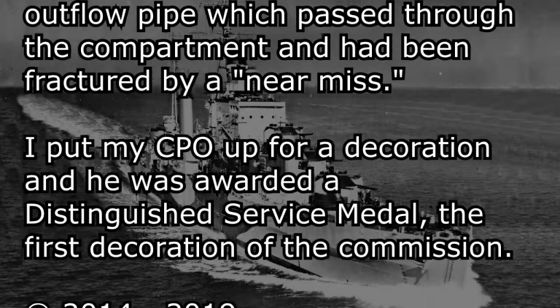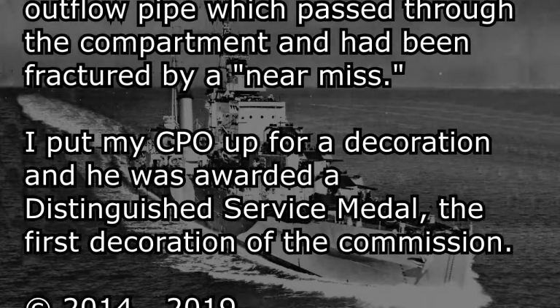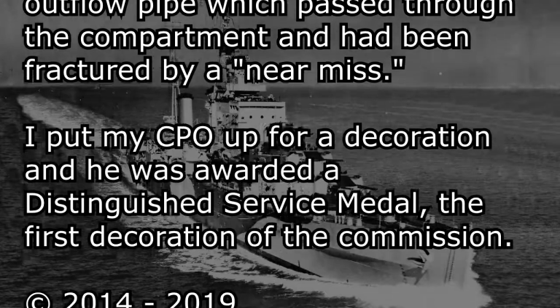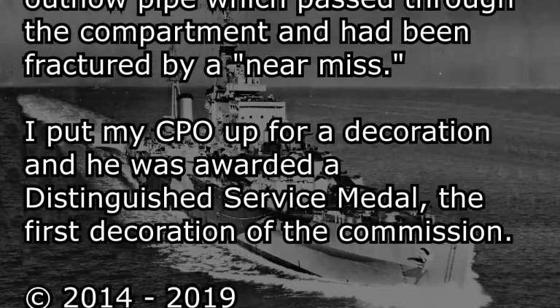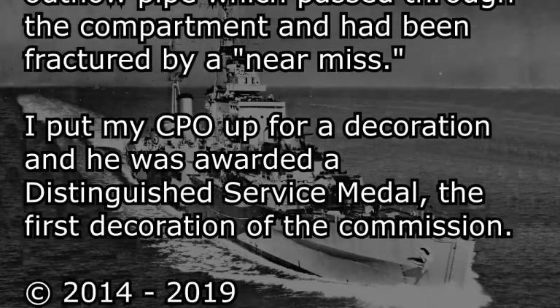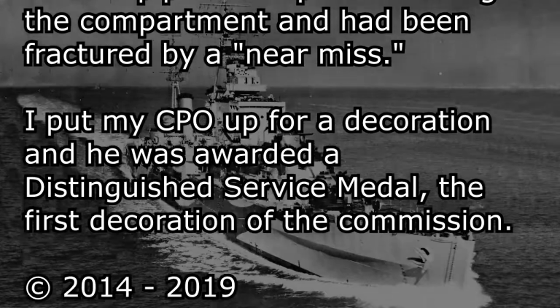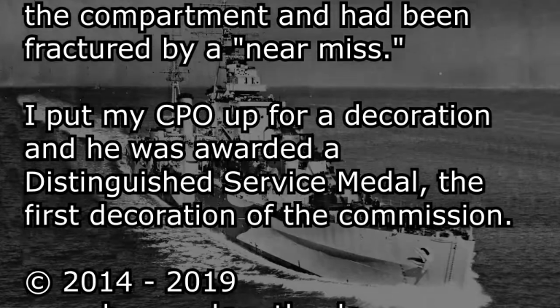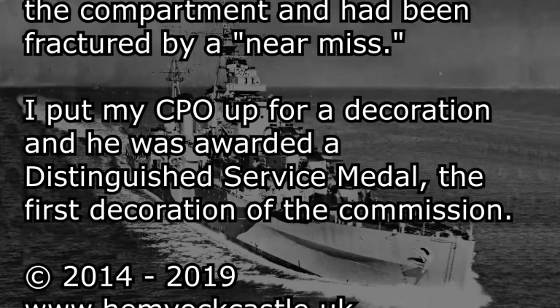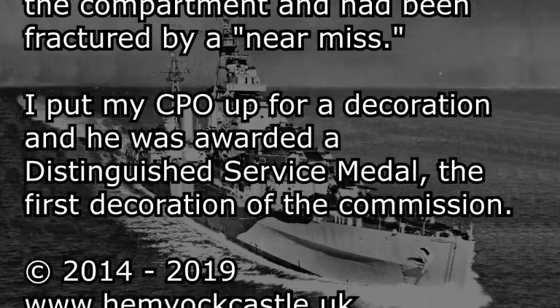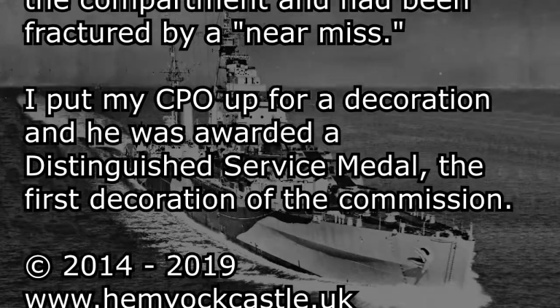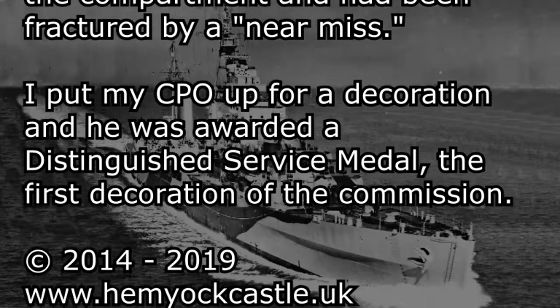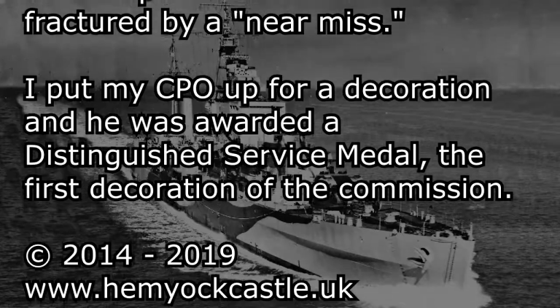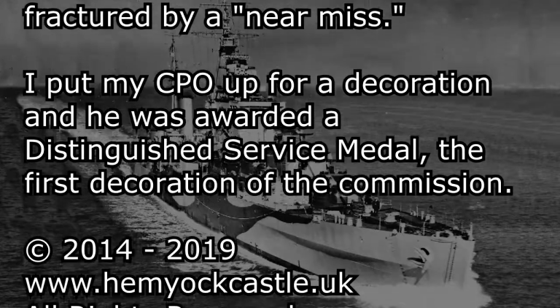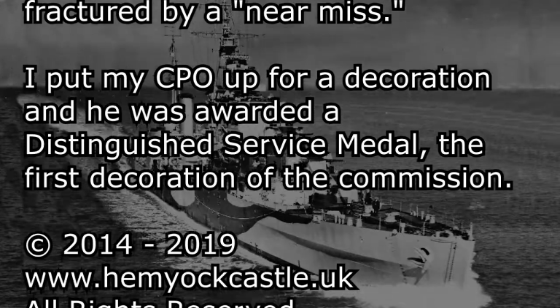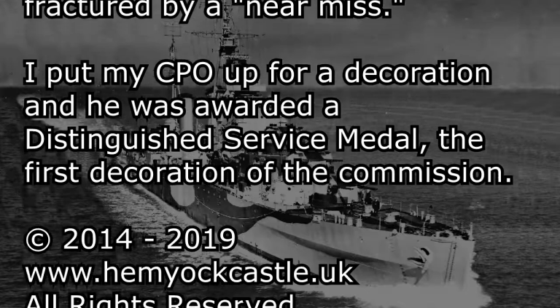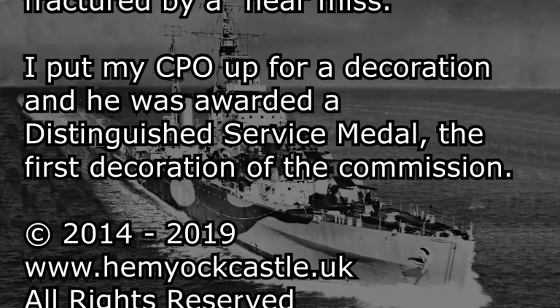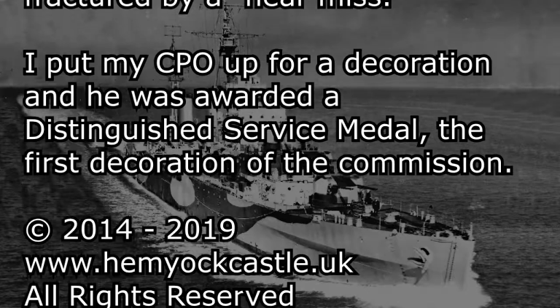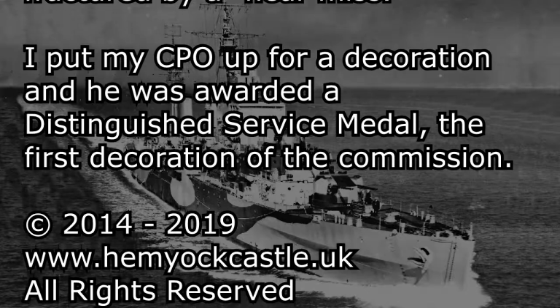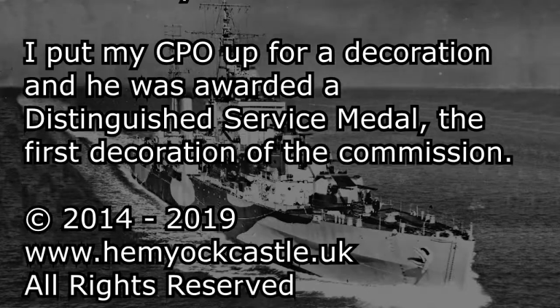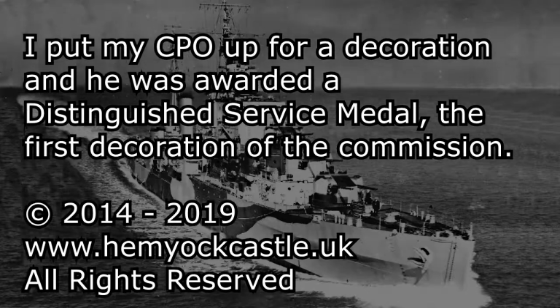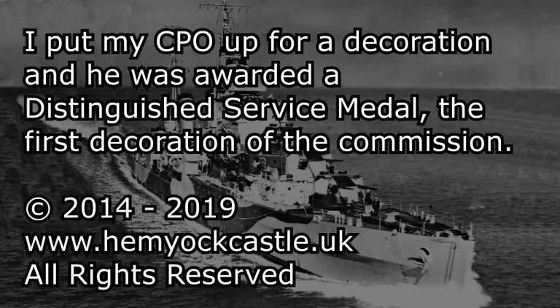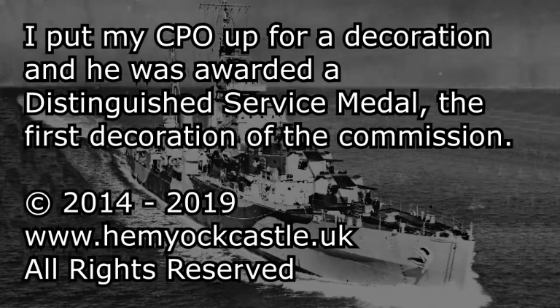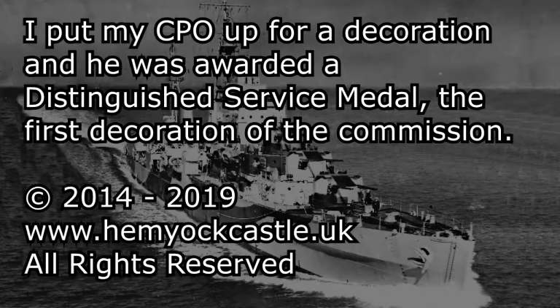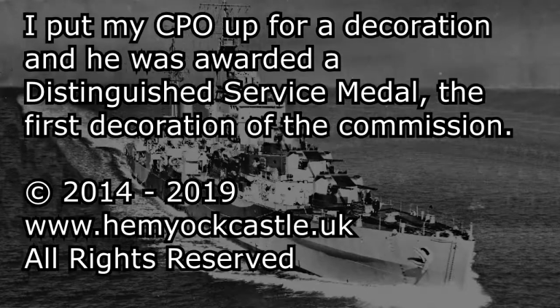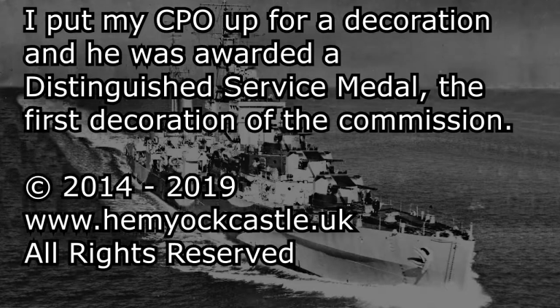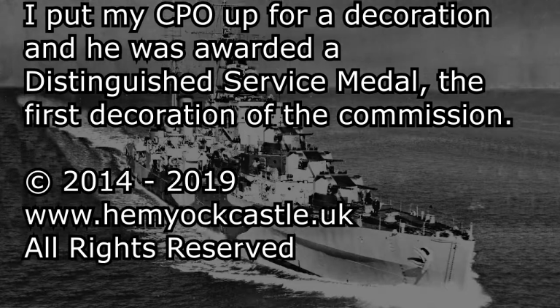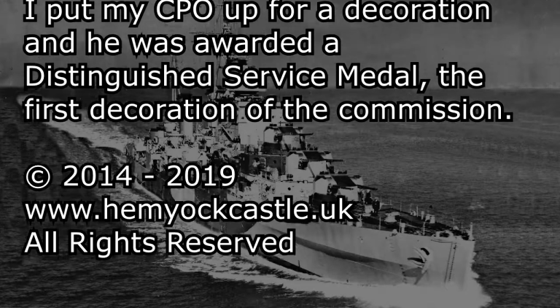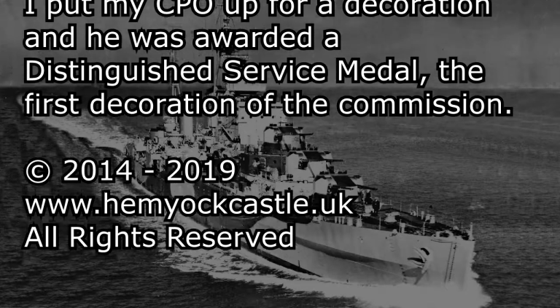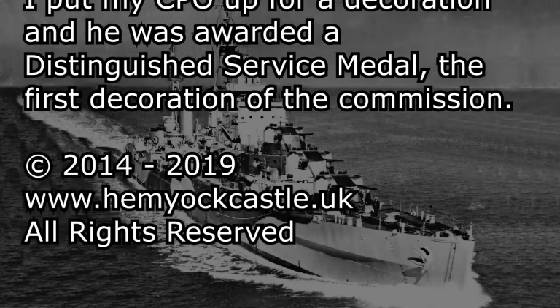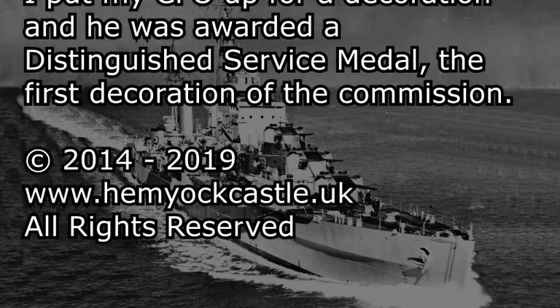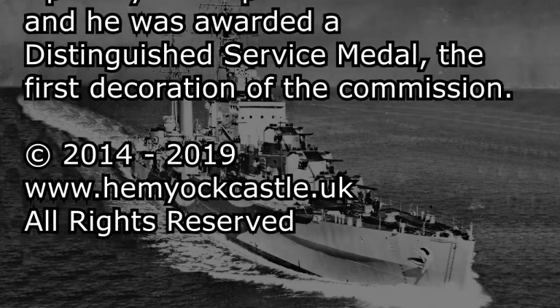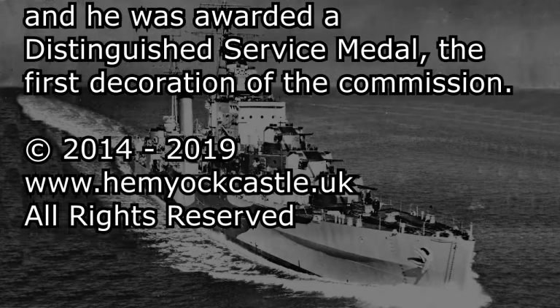I put my CPO up for decoration, and he was awarded a Distinguished Service Medal, the first decoration of this commission.